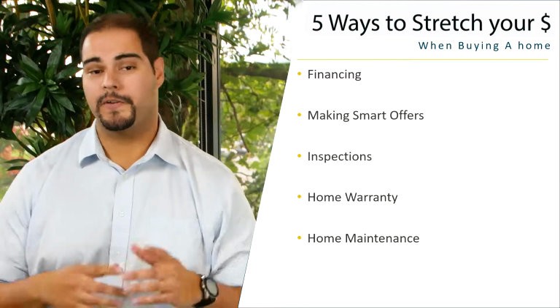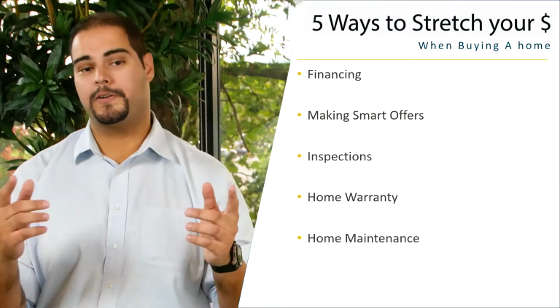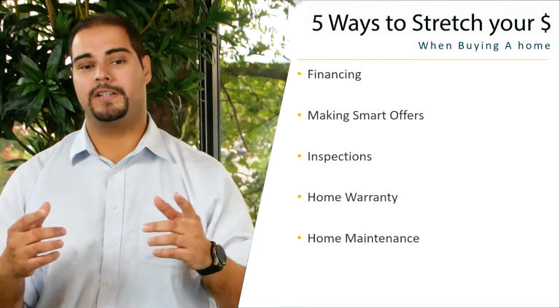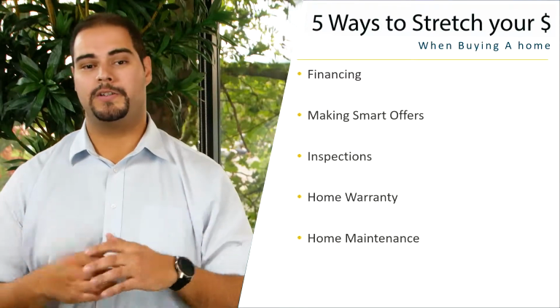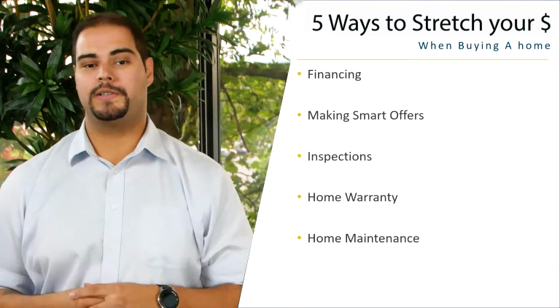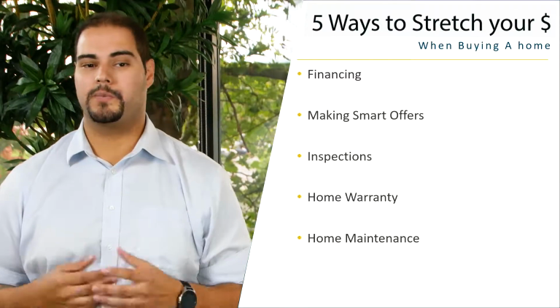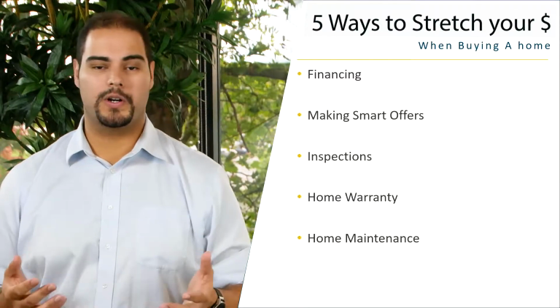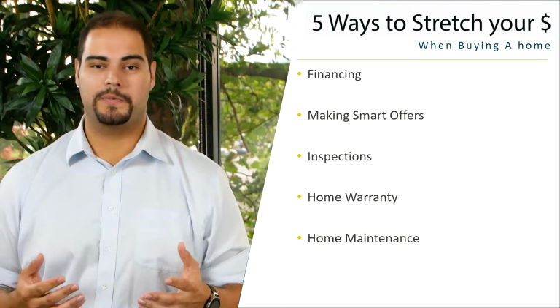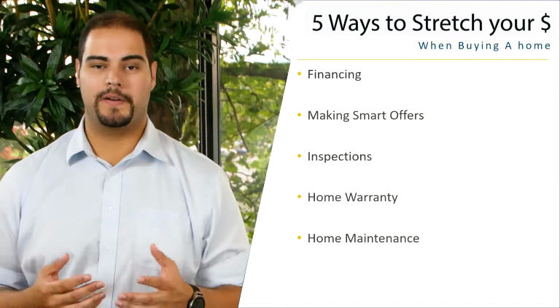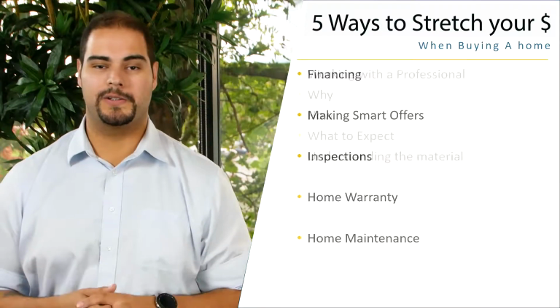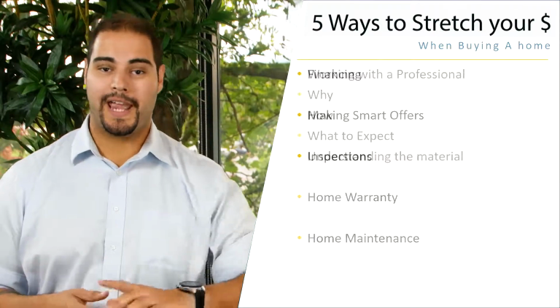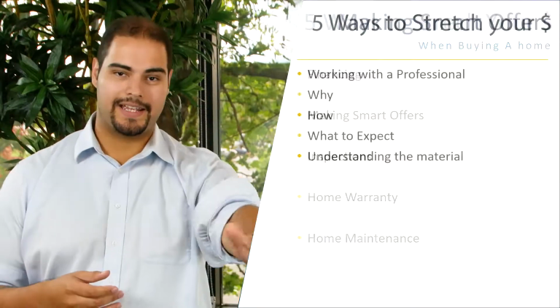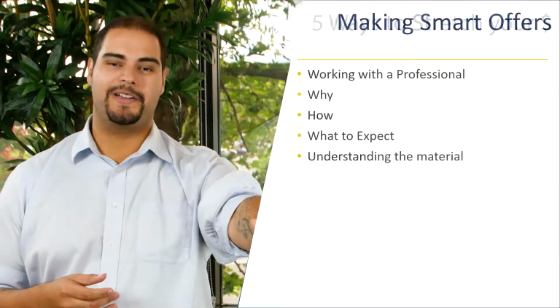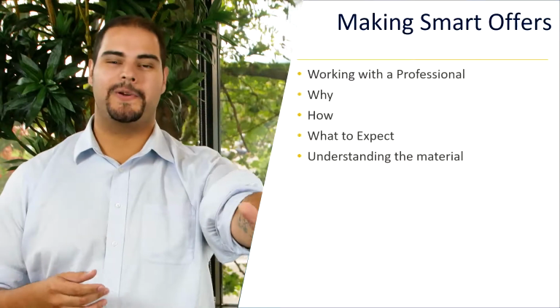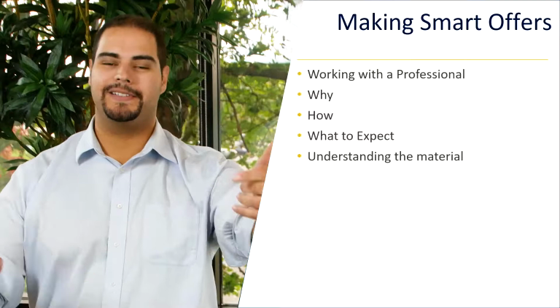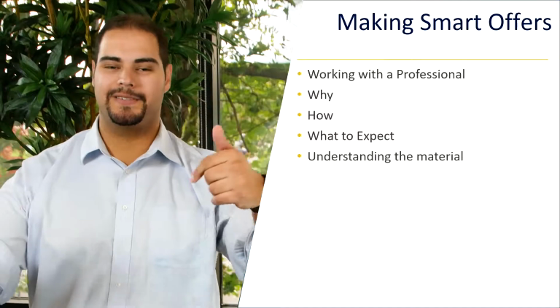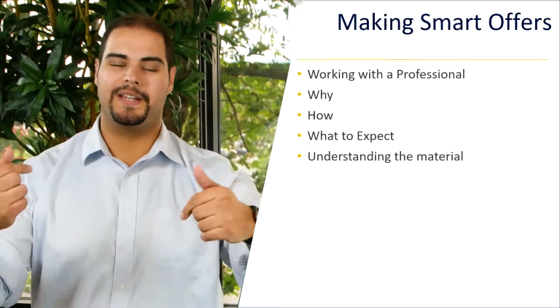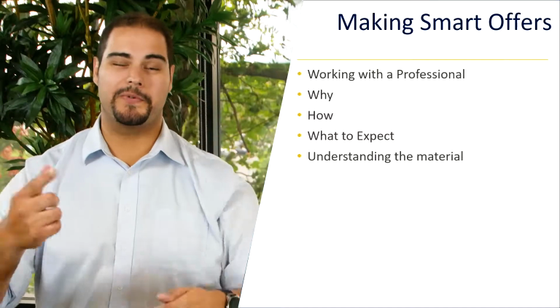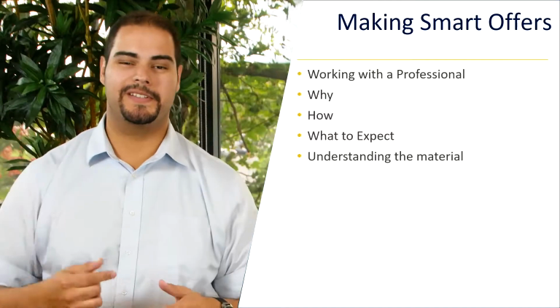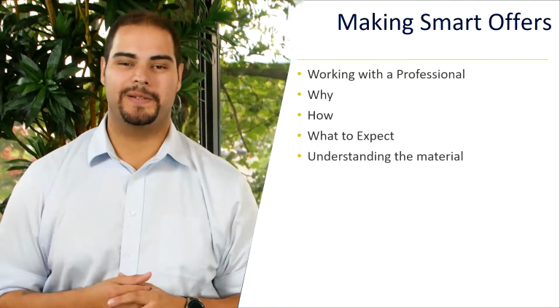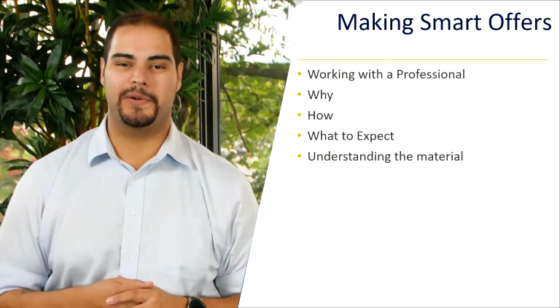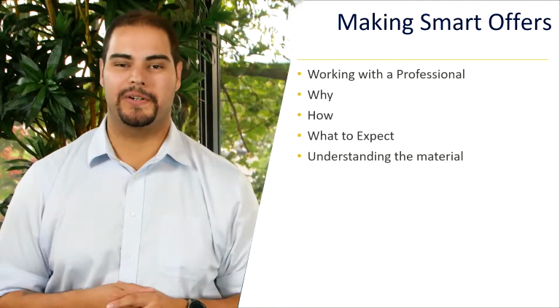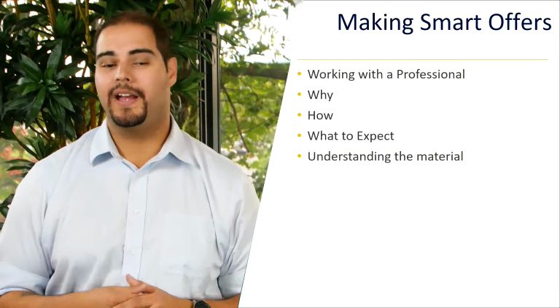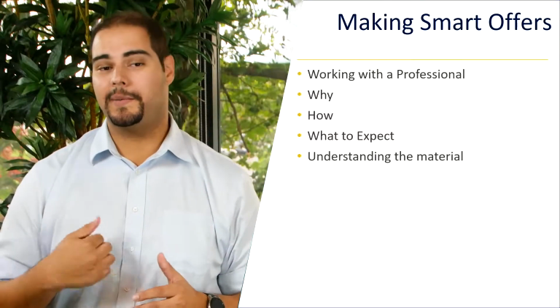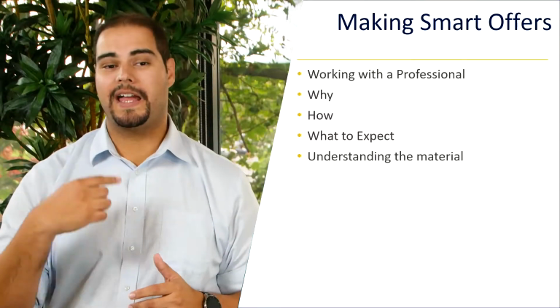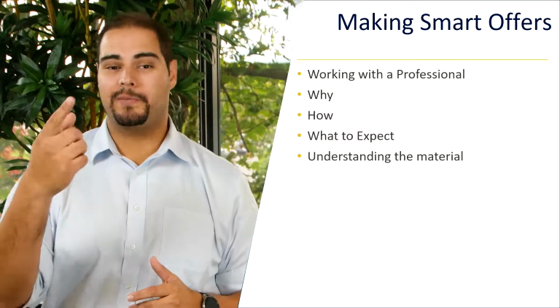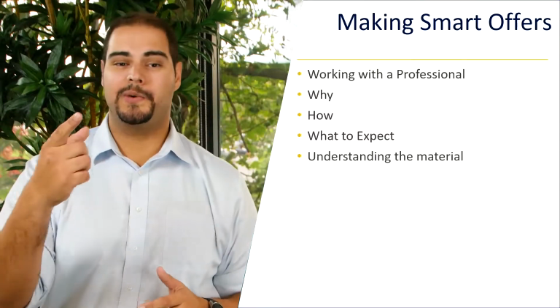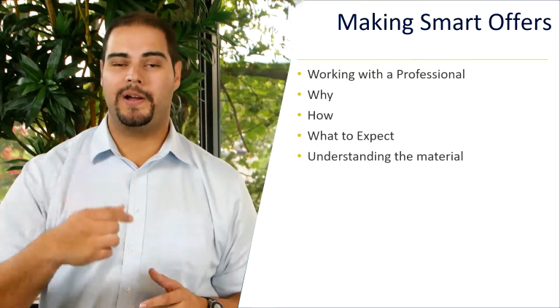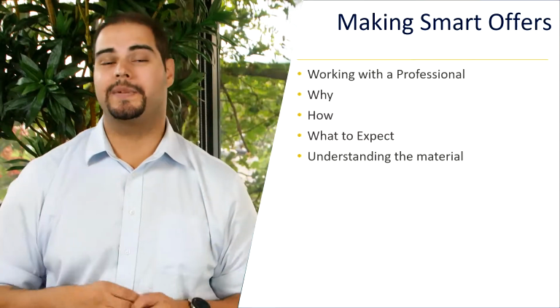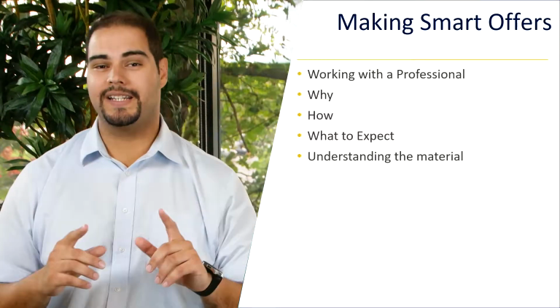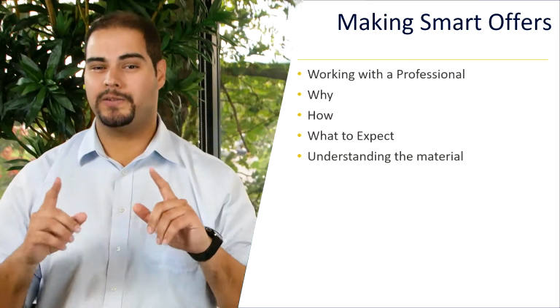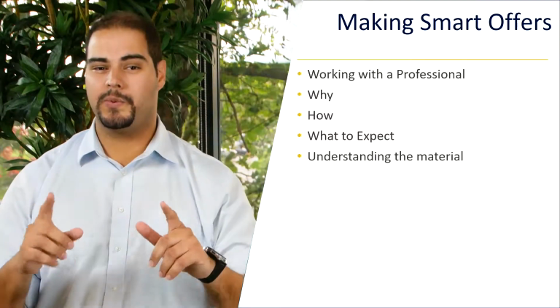First thing you're going to do is work with a professional. I'm a real estate broker and I'm here to help you out. I'm going to tell you why.